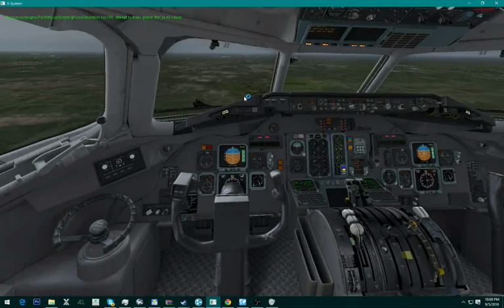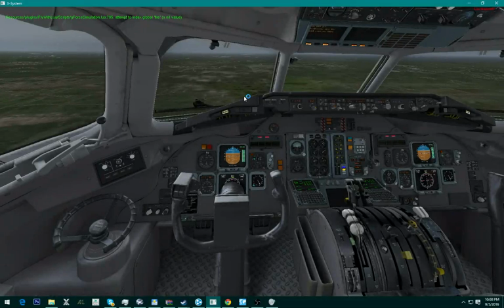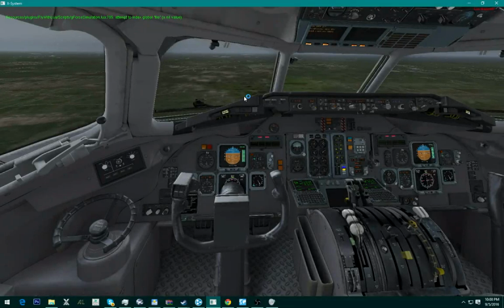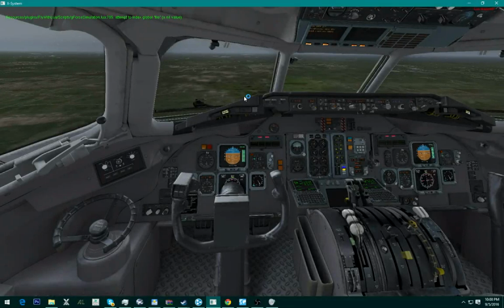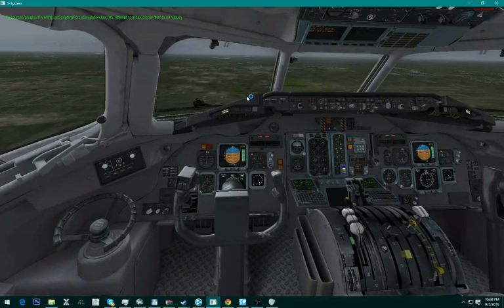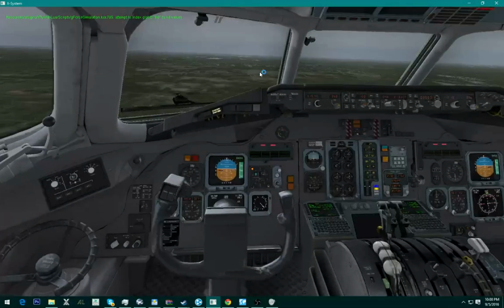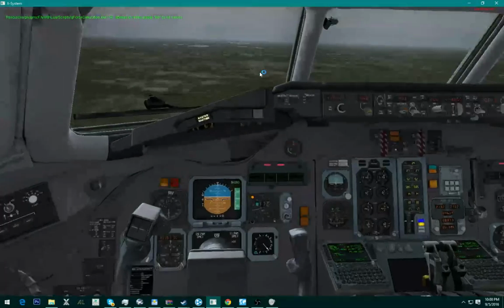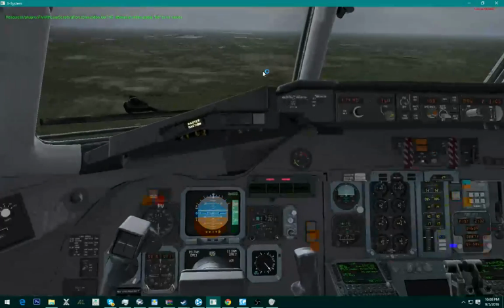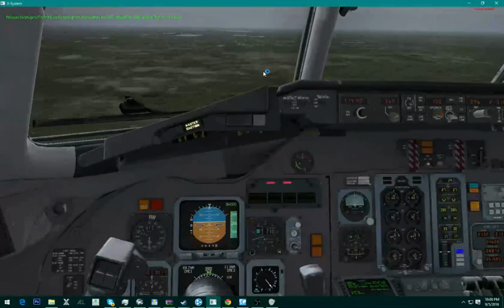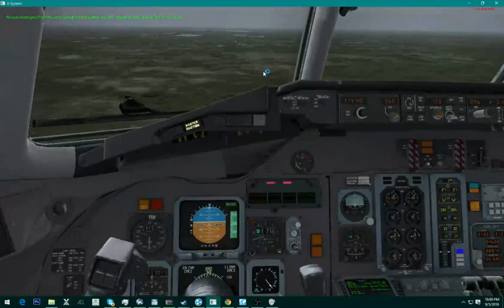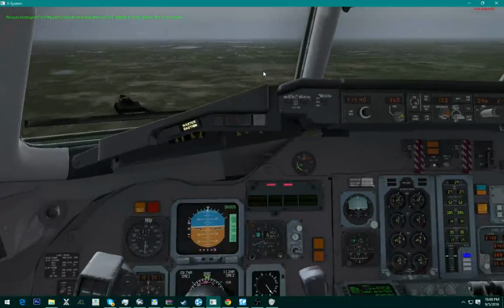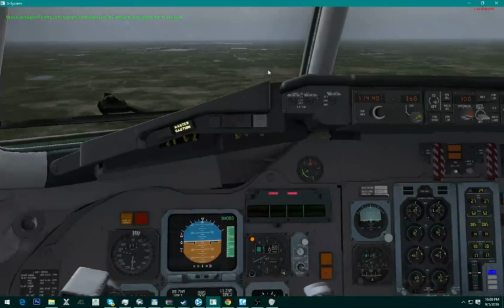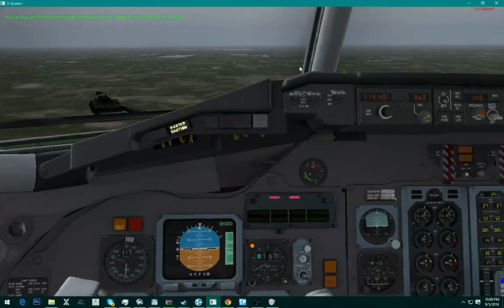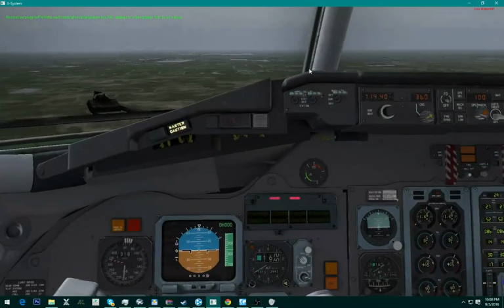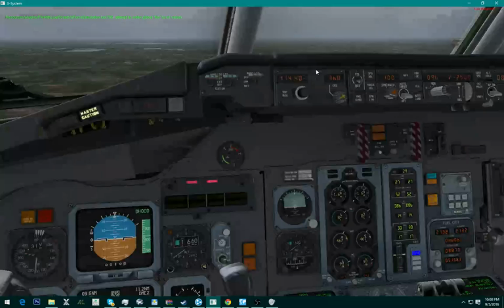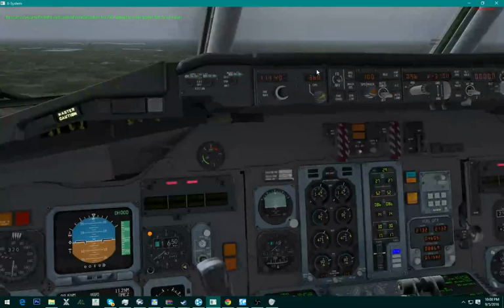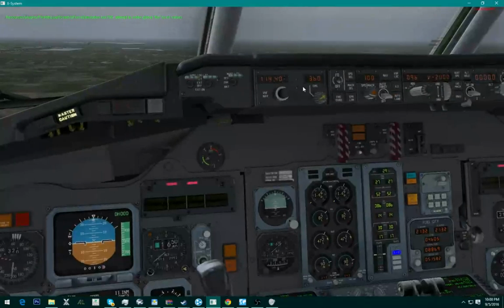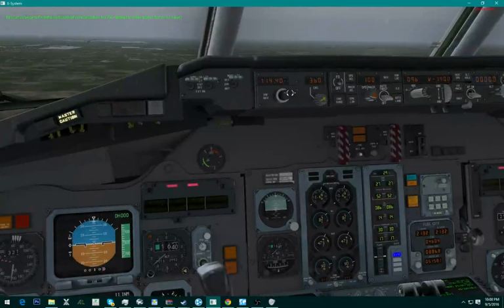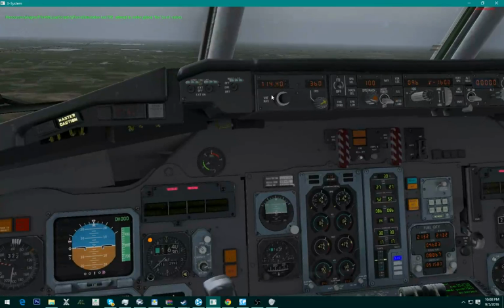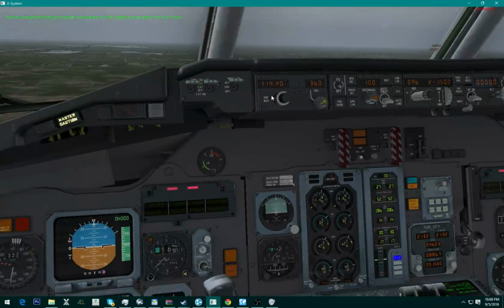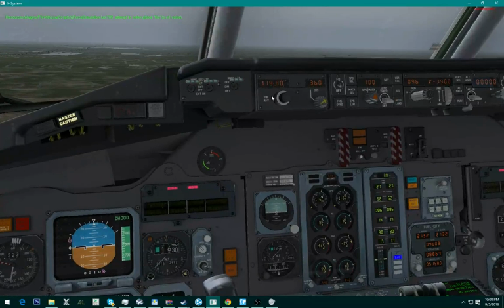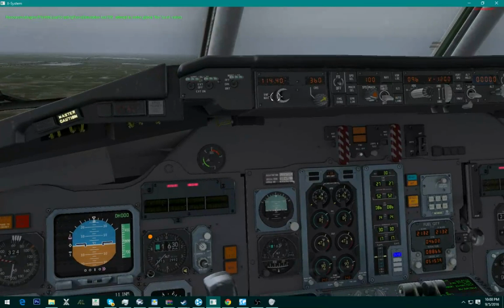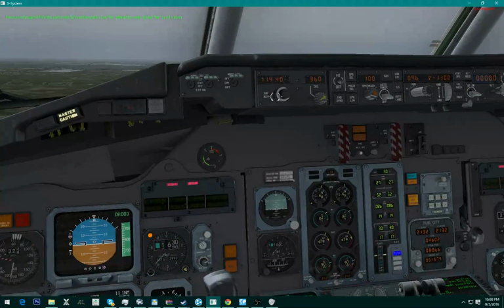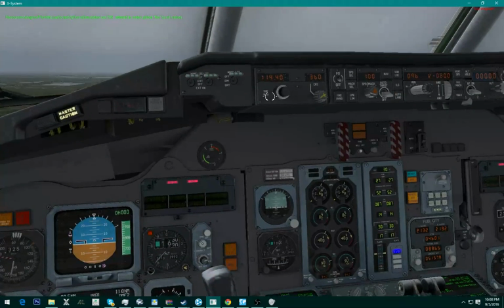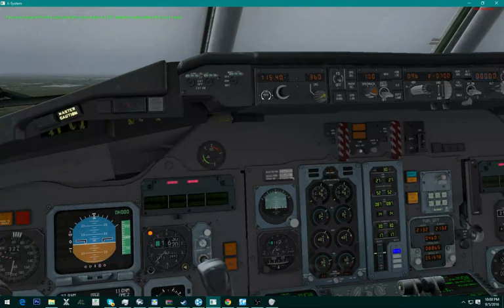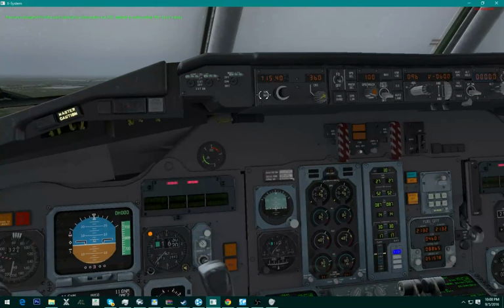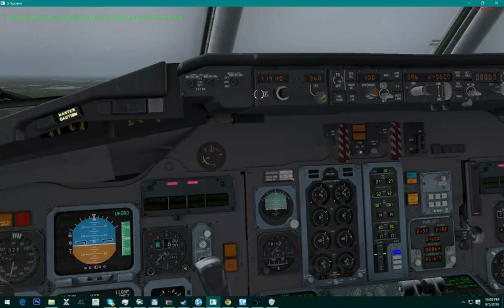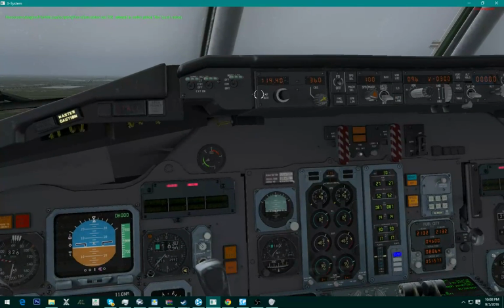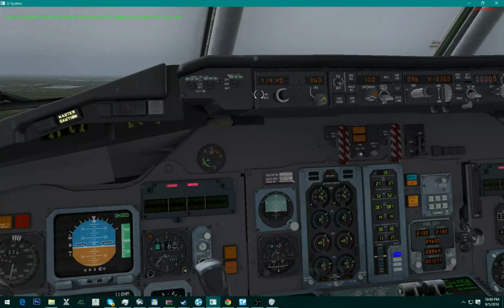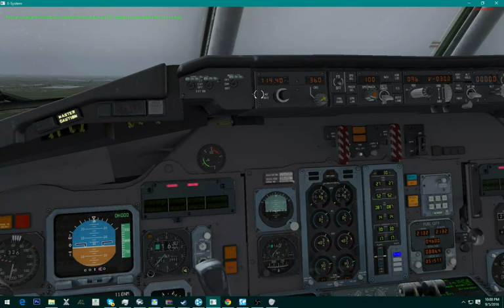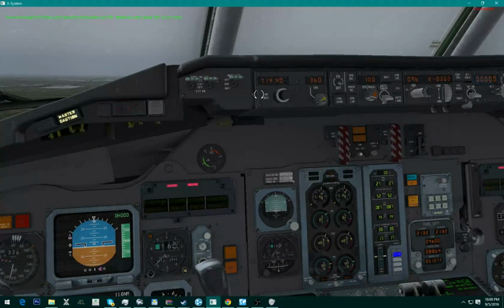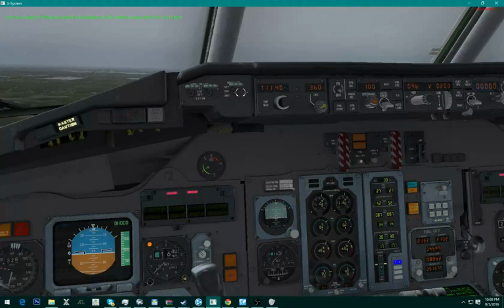What up YouTube, today we're coming to you with another video — it's an ILS landing on the MD-80.